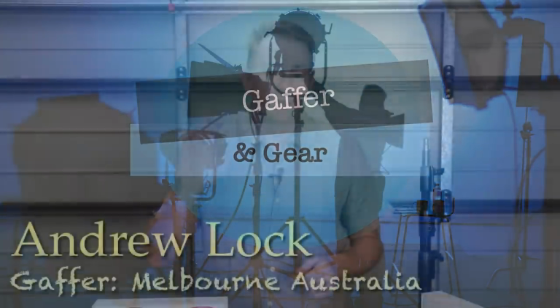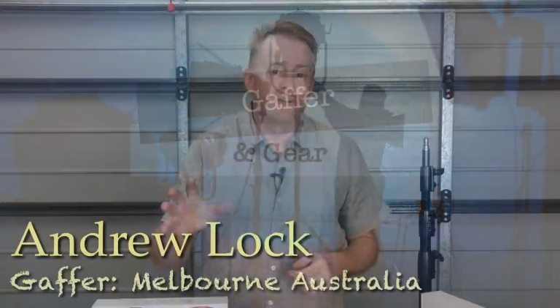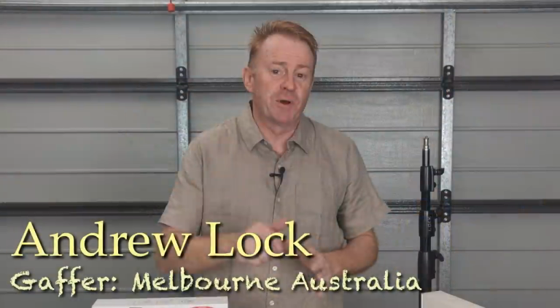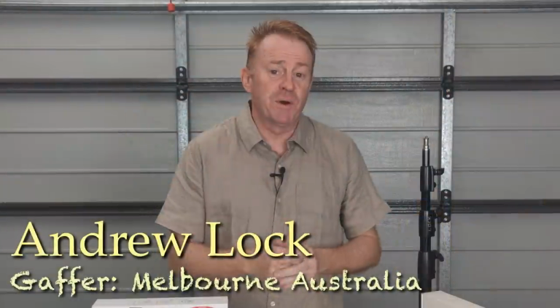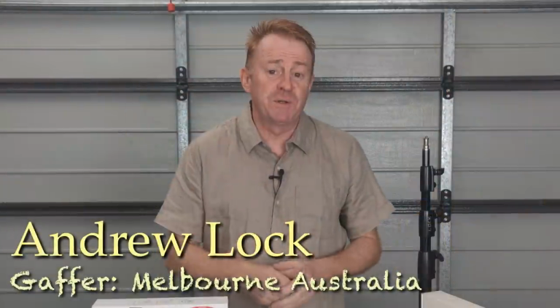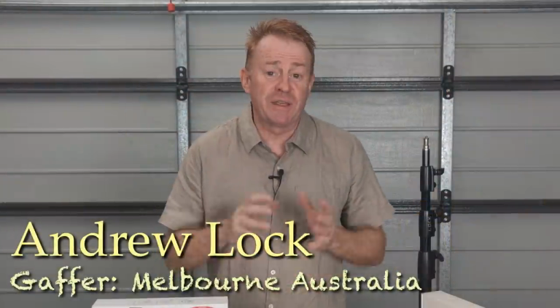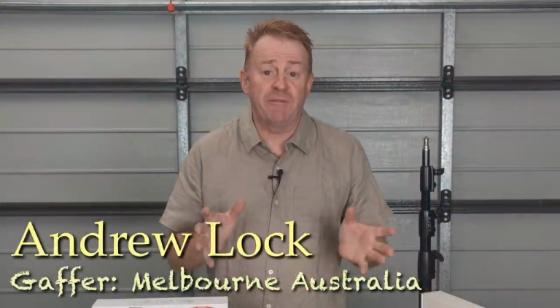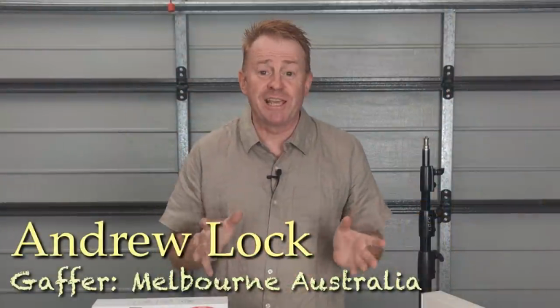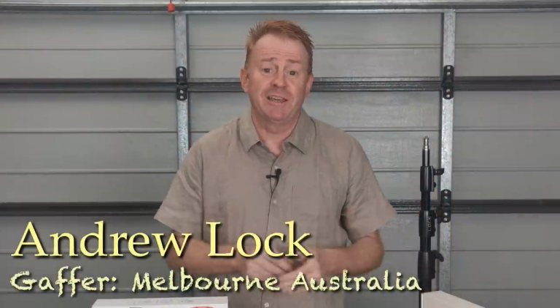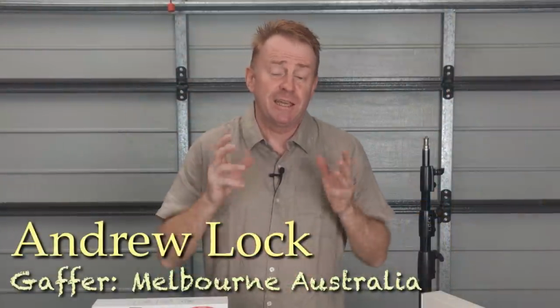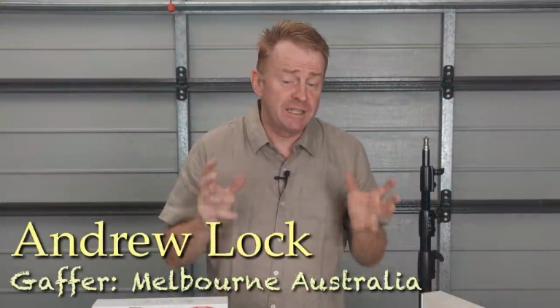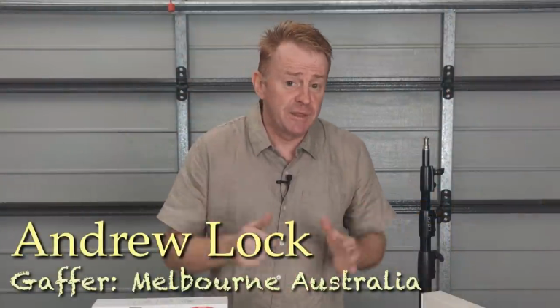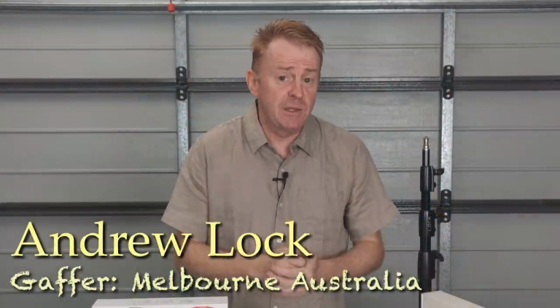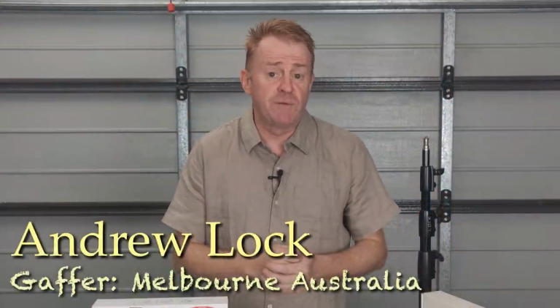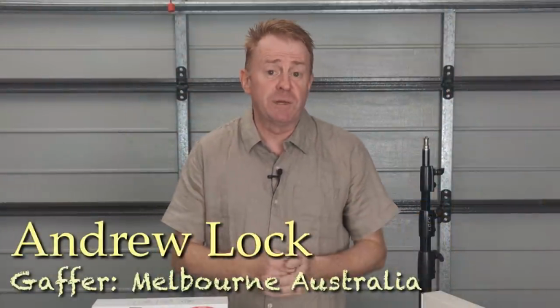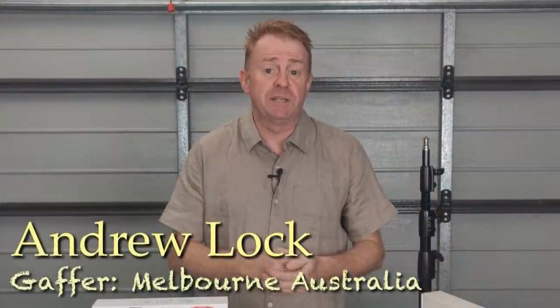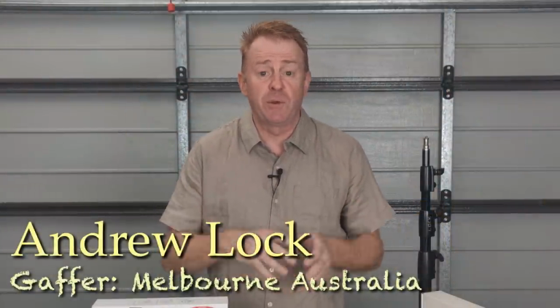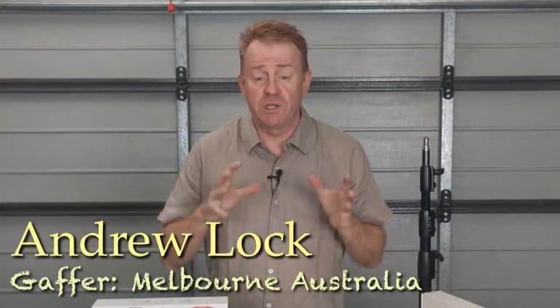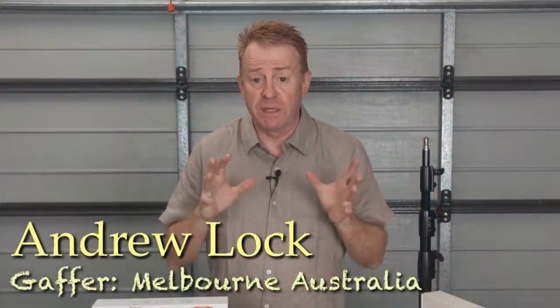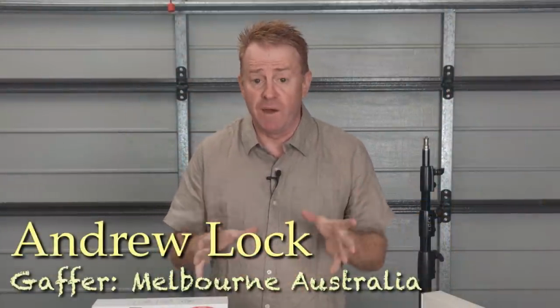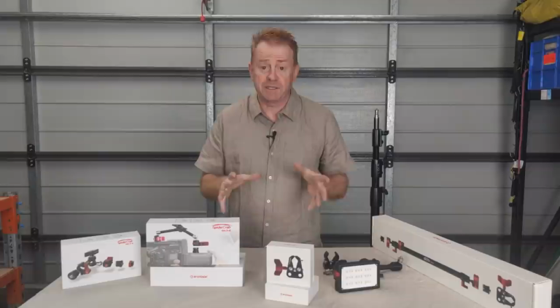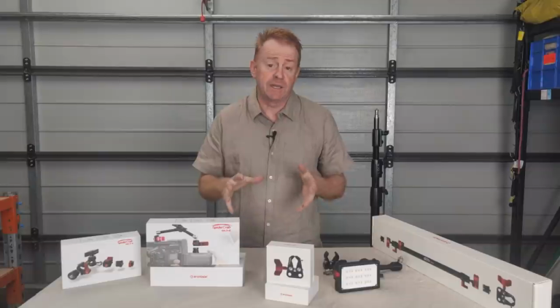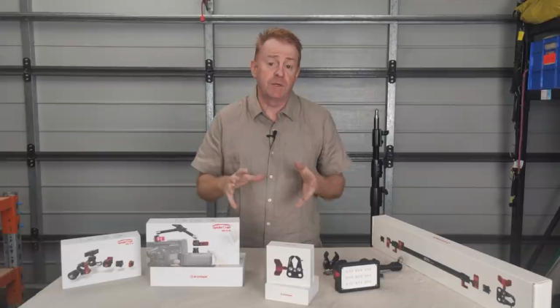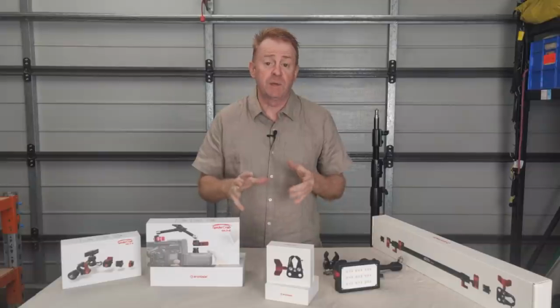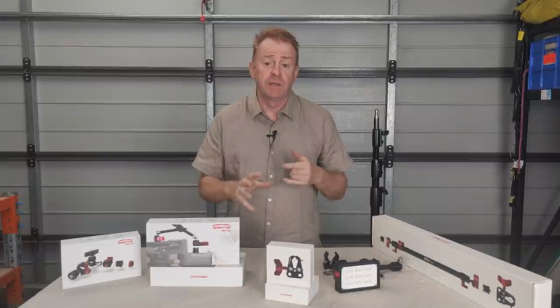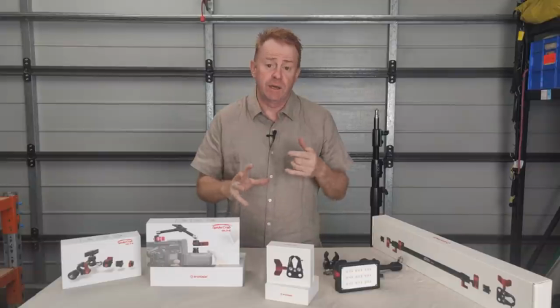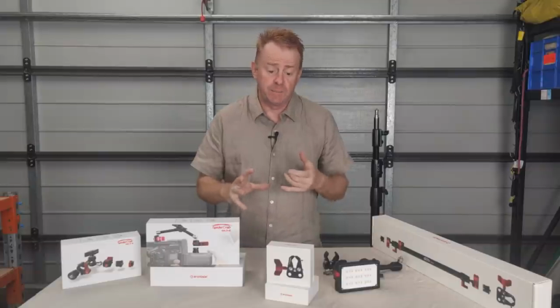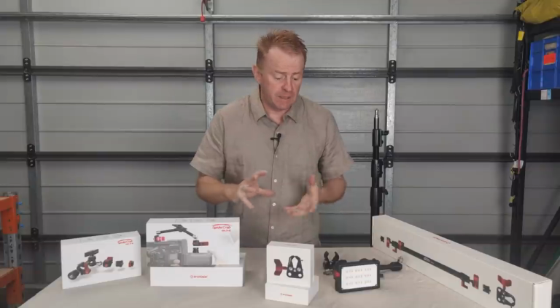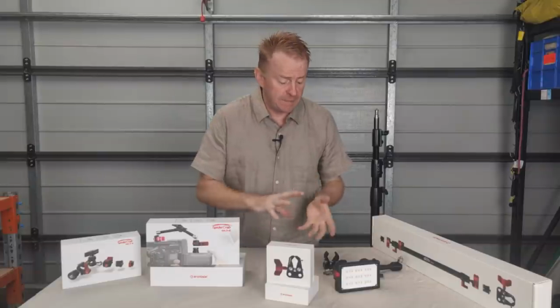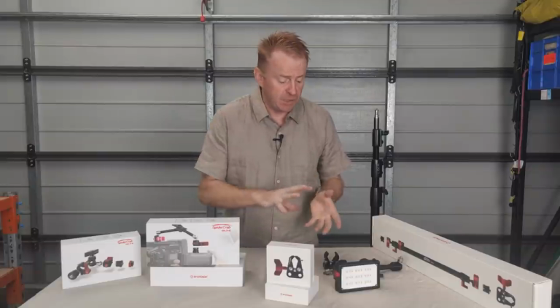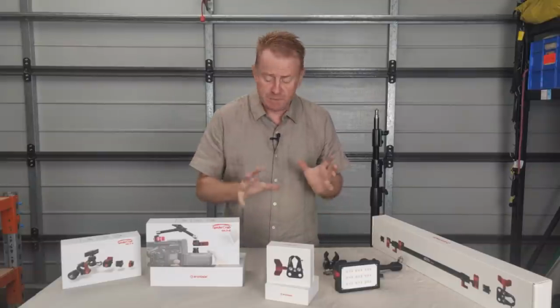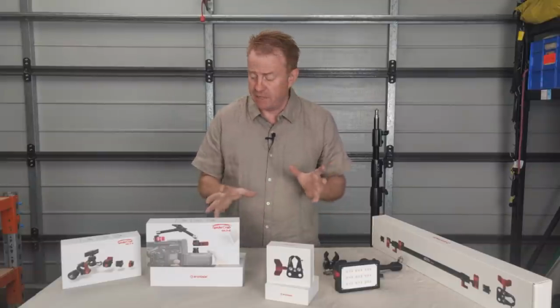Hi everybody, welcome to another Gaffering Gear. It's another gear review but today we're not doing lights, today we're doing clamps and grip stuff.